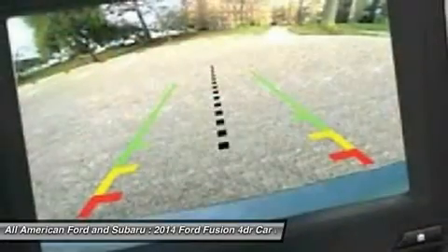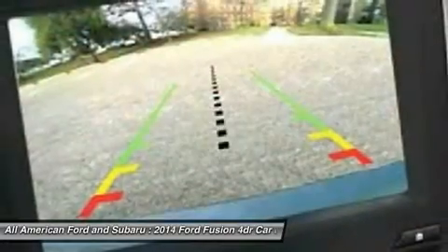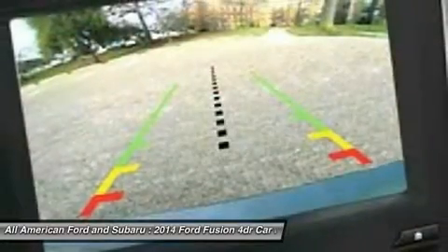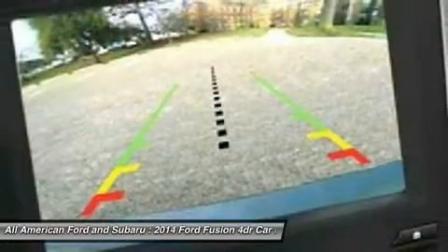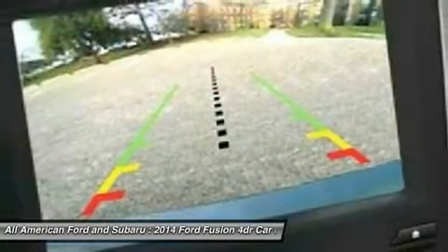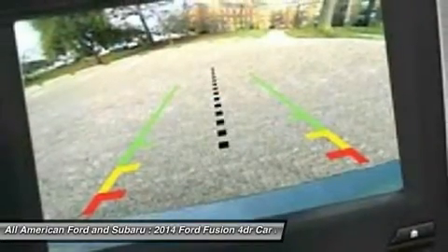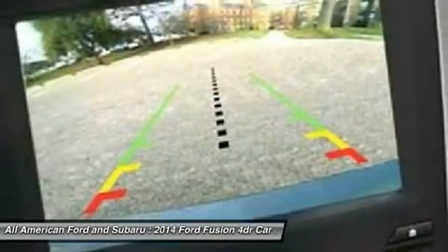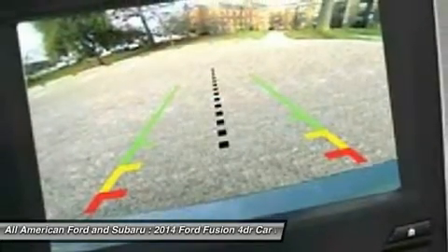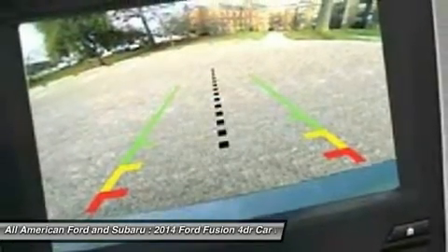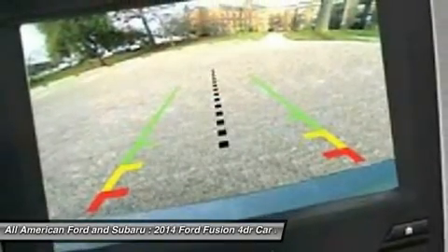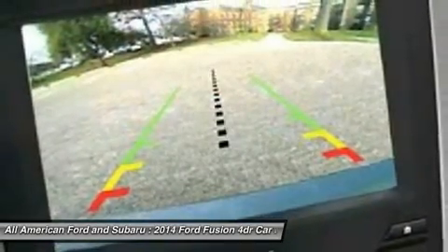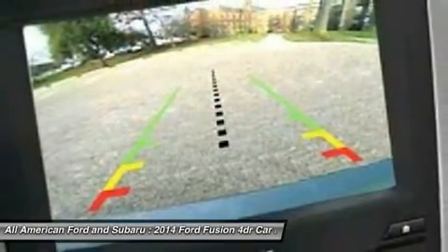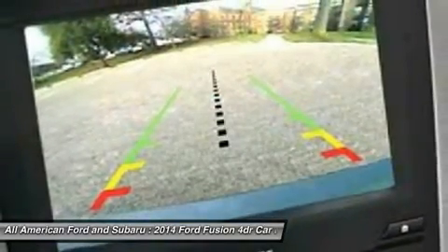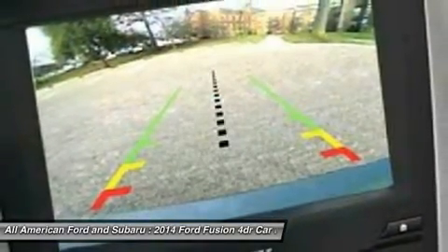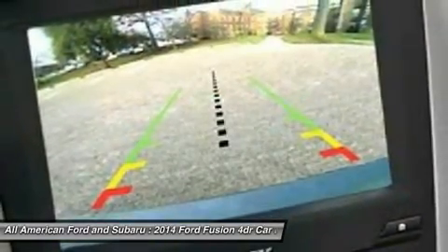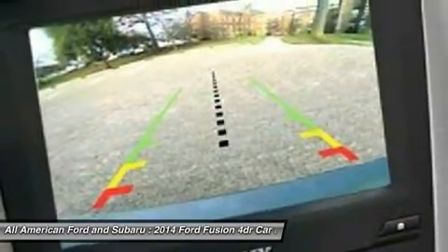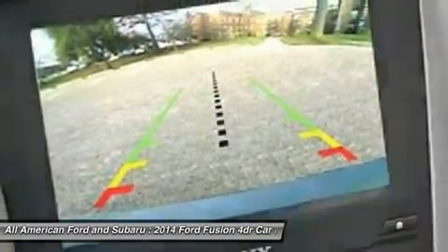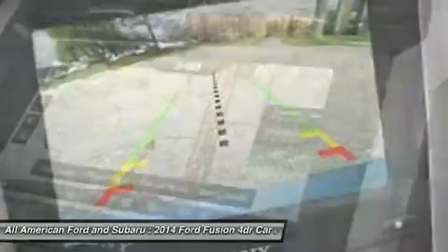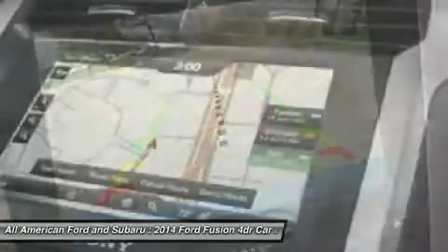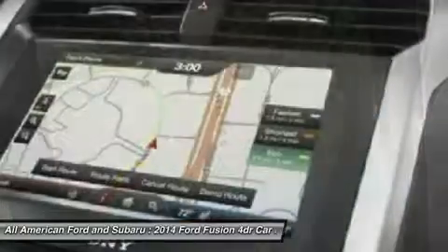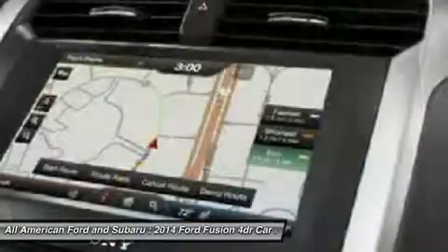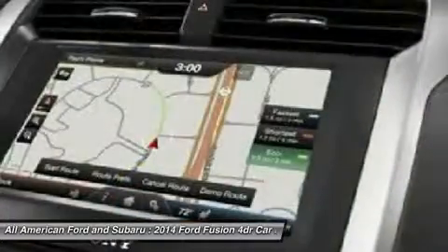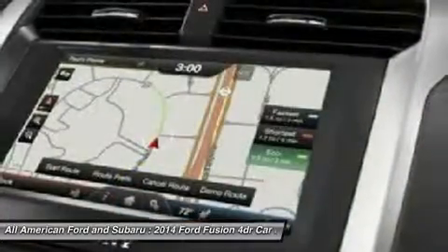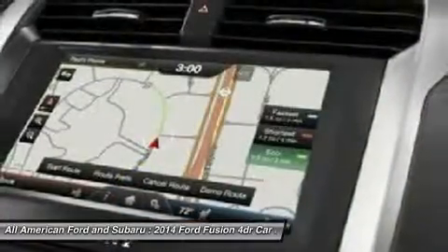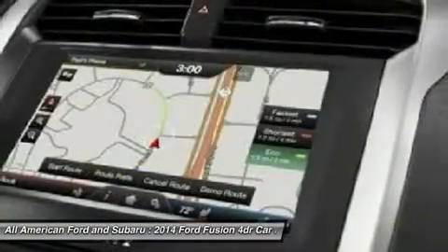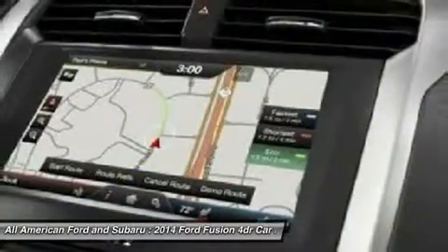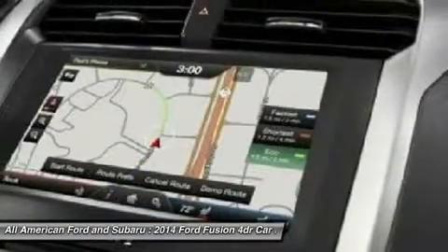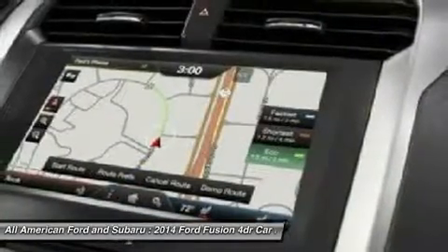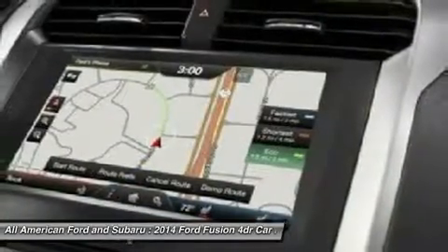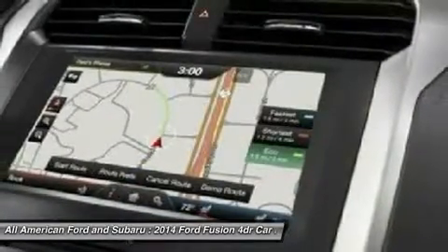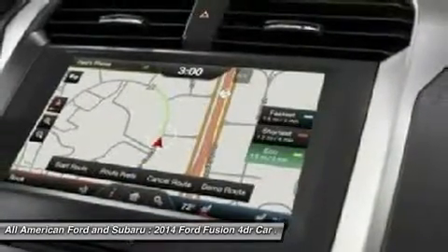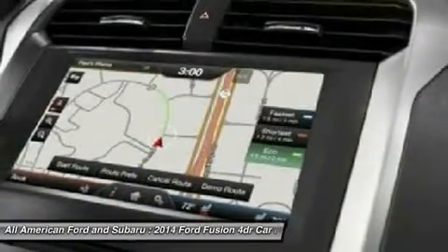Keyless entry. Four-wheel disc brakes. Voice-activated navigation system. Come take a test drive today.